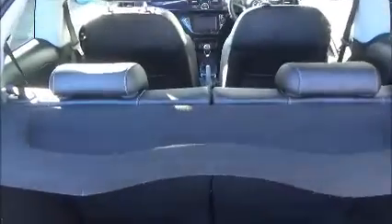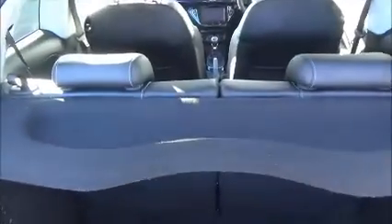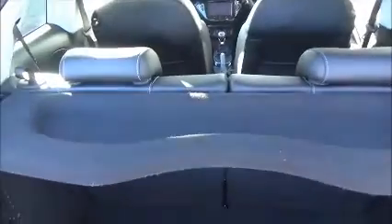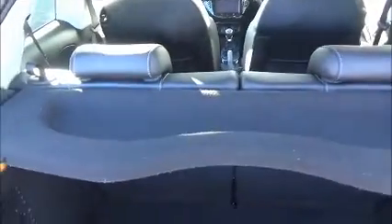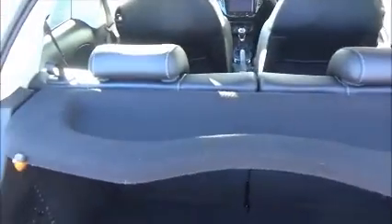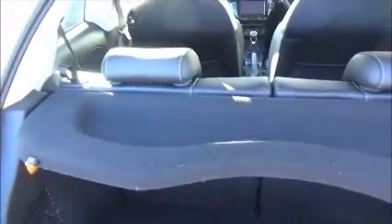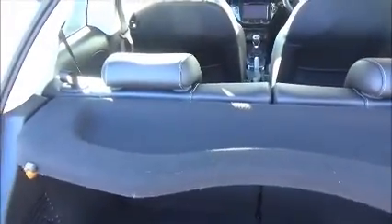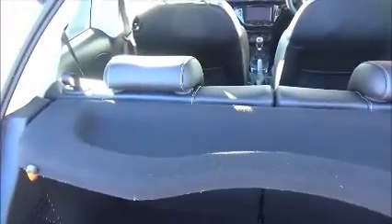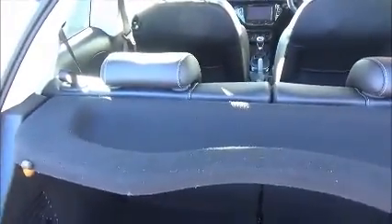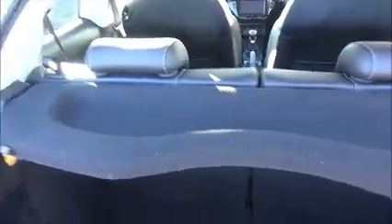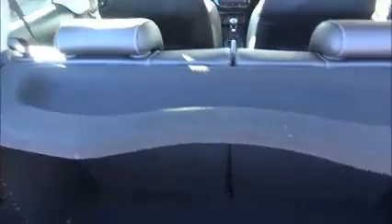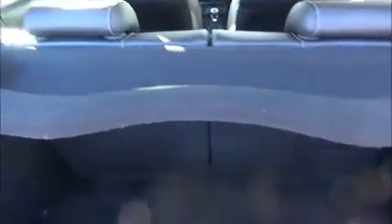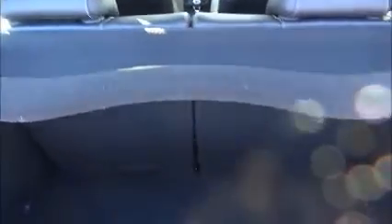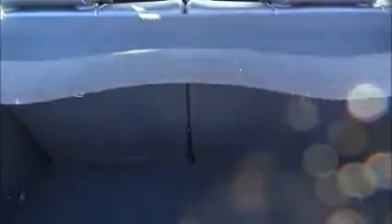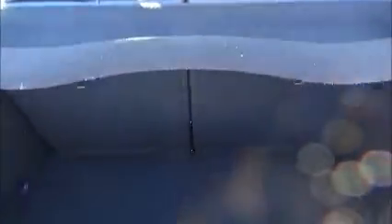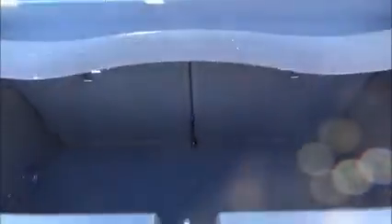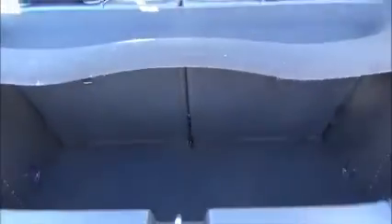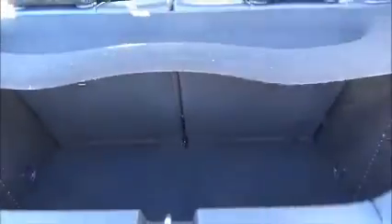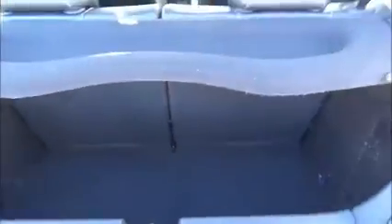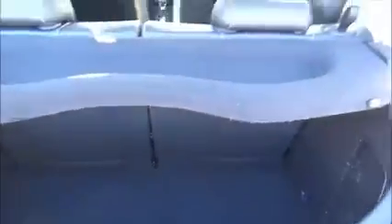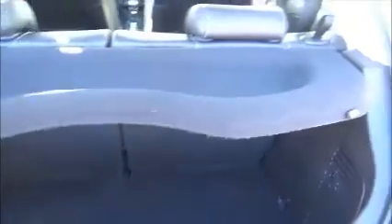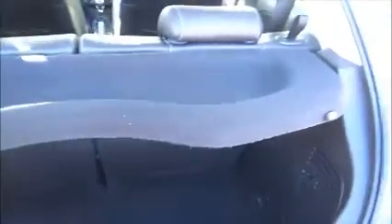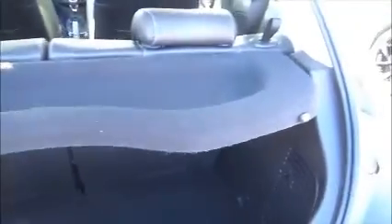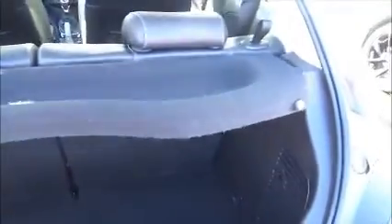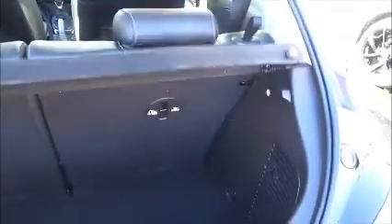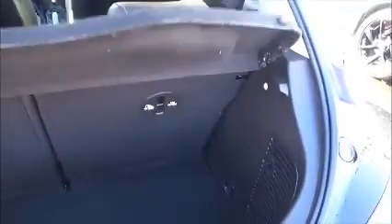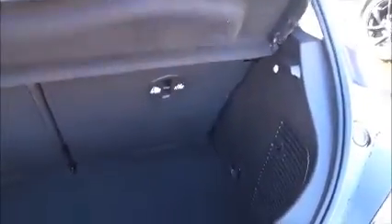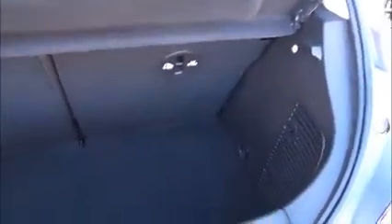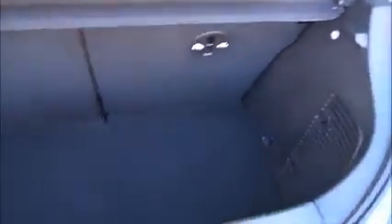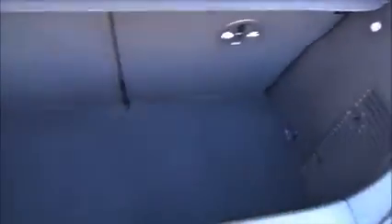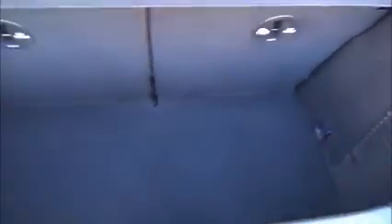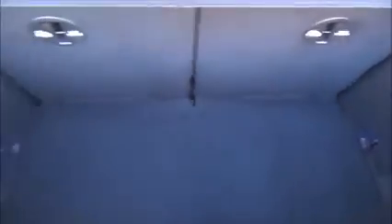In the boot, the rear seats split 50-50 with a removable parcel shelf and a deep boot.